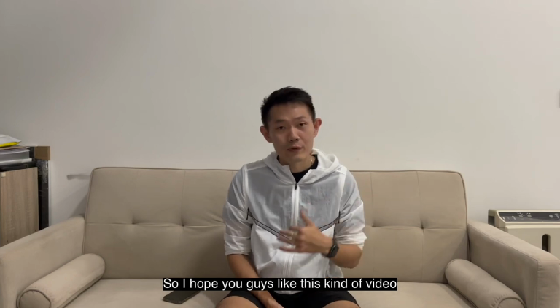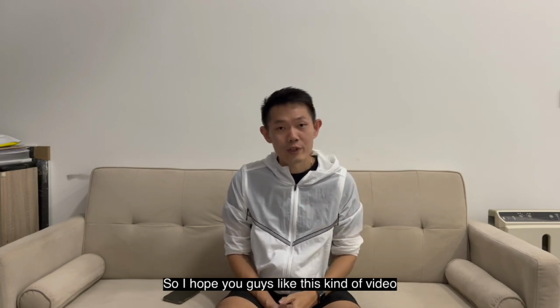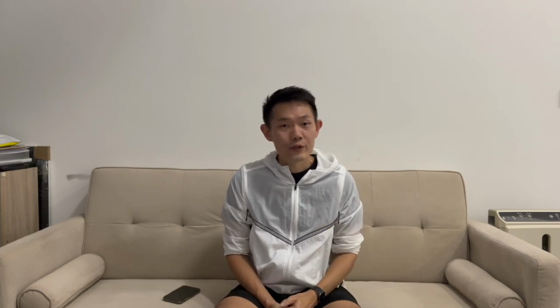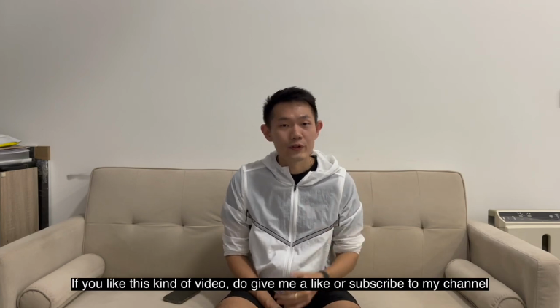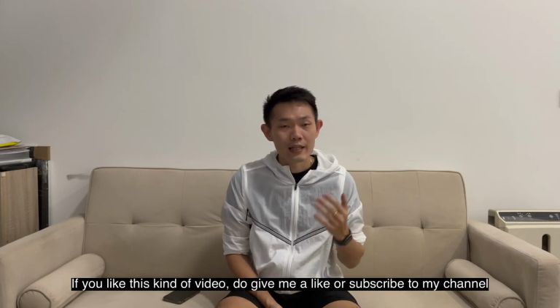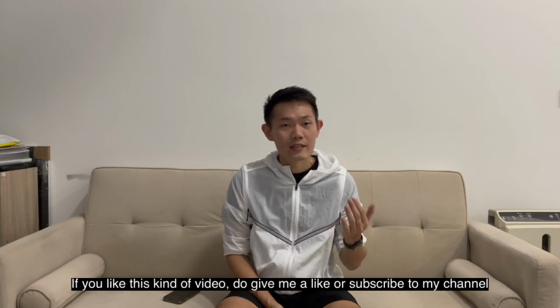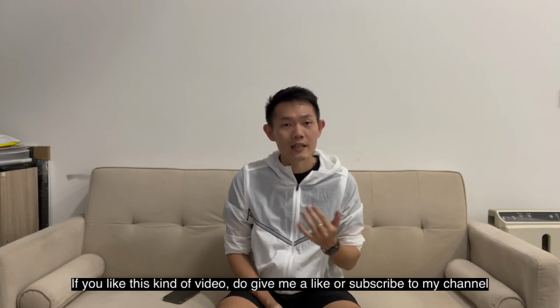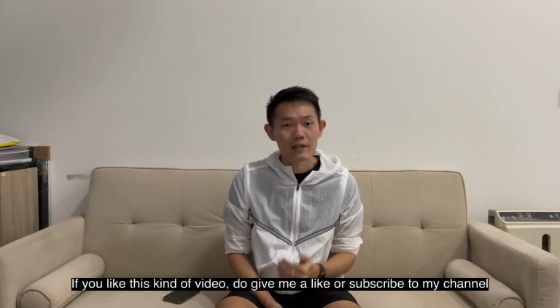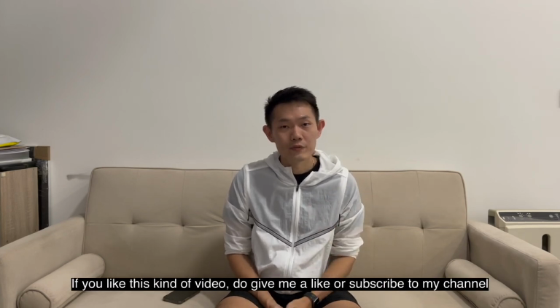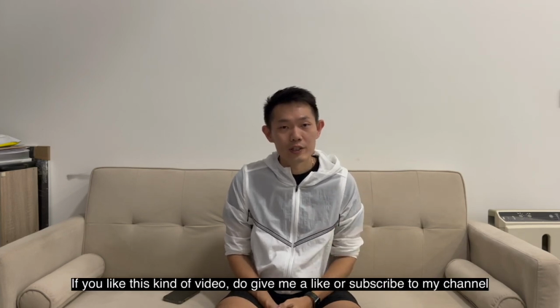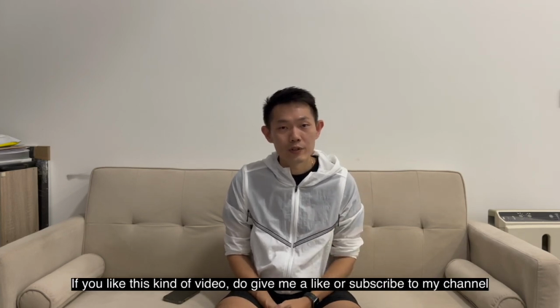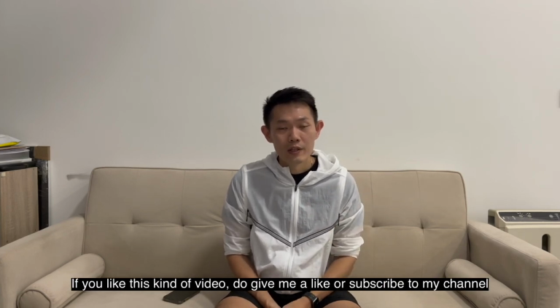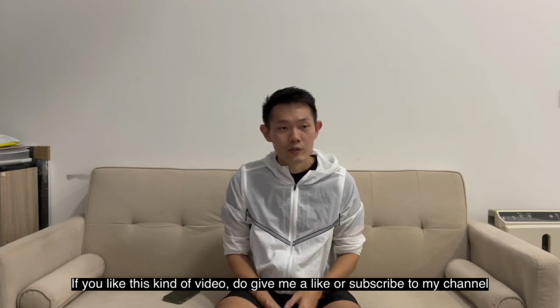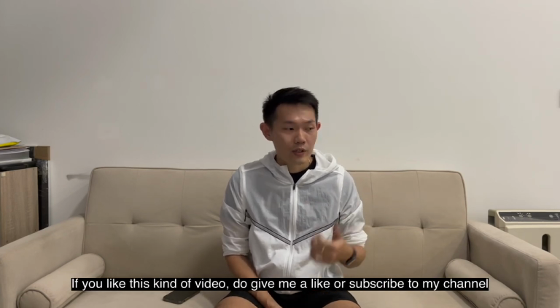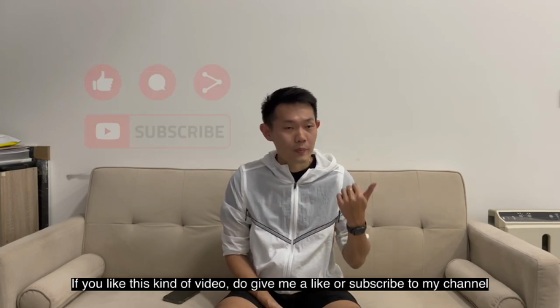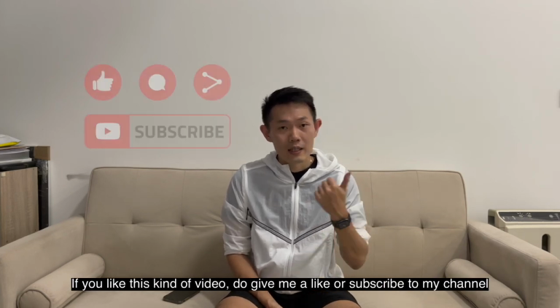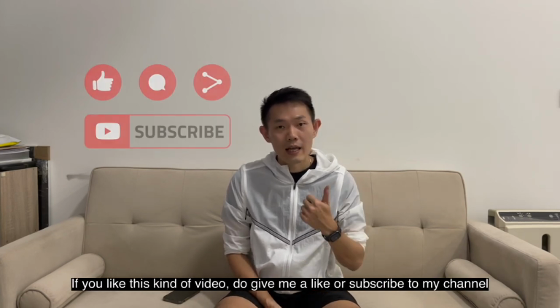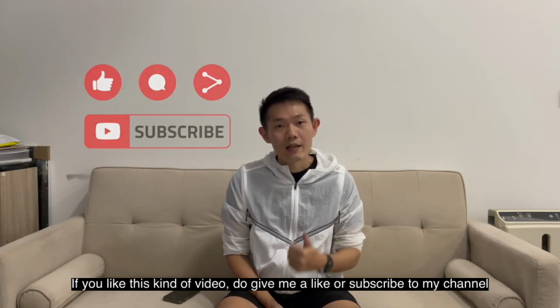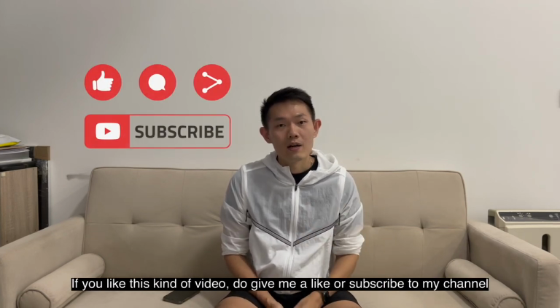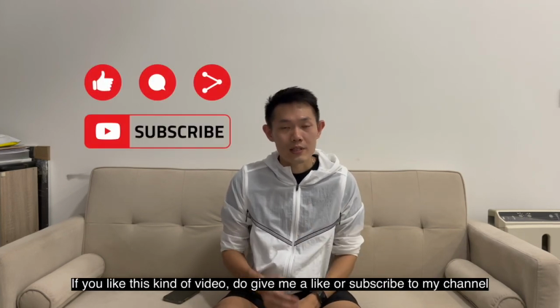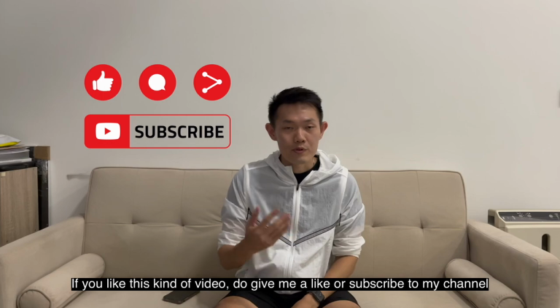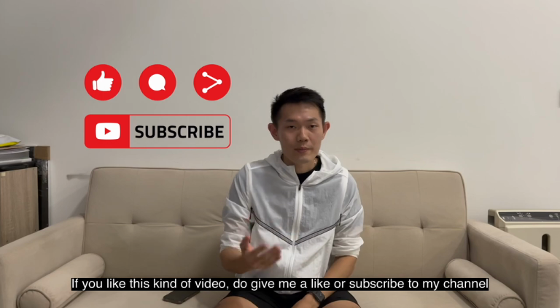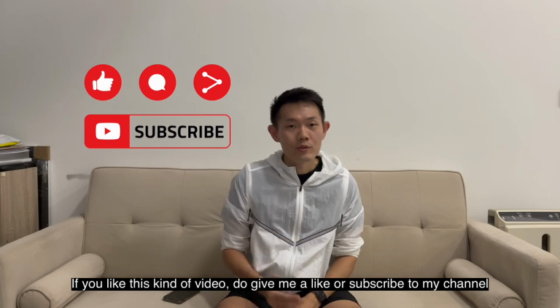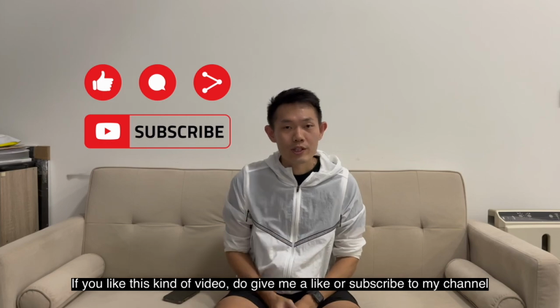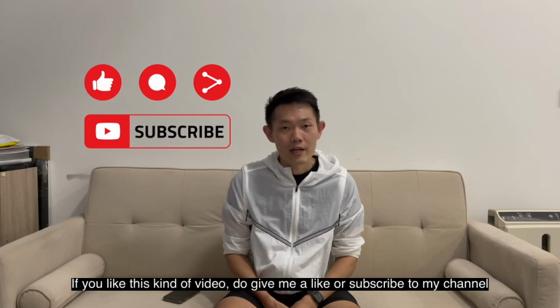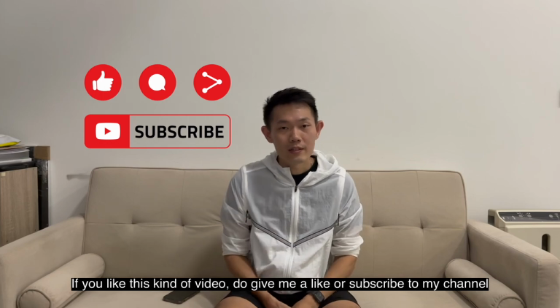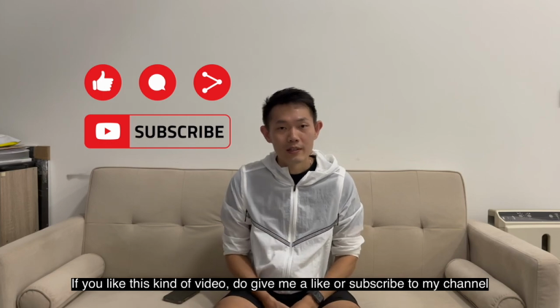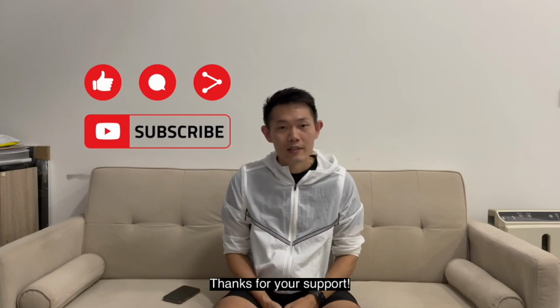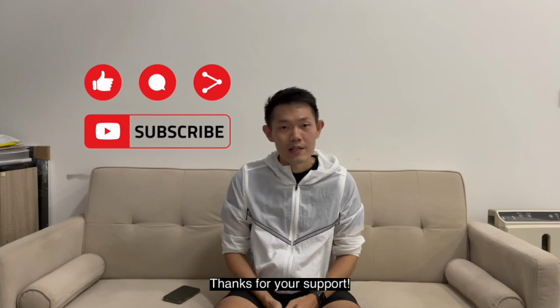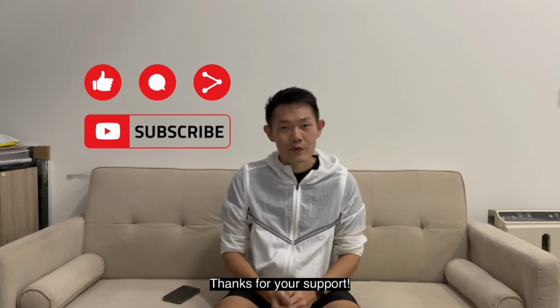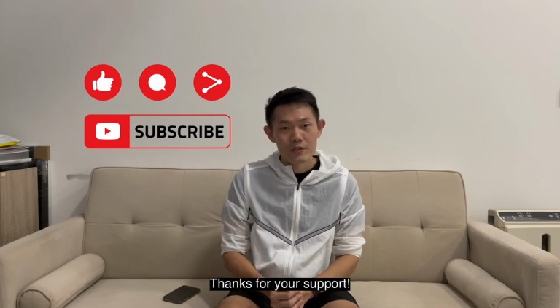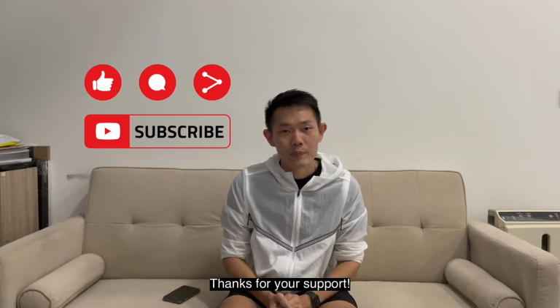I hope you guys found this useful. If you like this kind of video, do give me a like or subscribe to my channel. Thanks for your support!